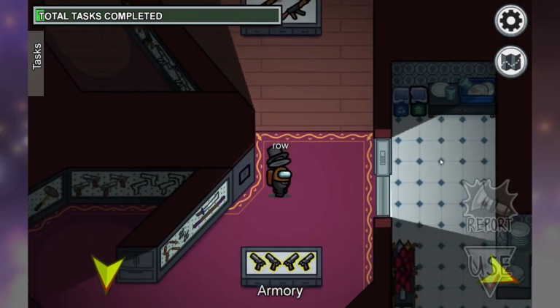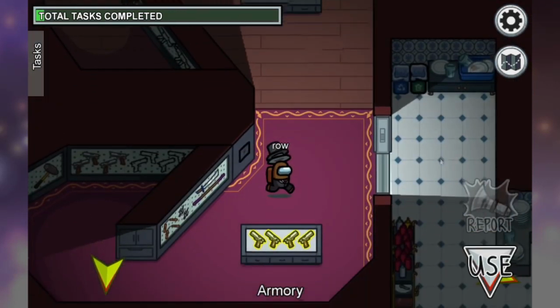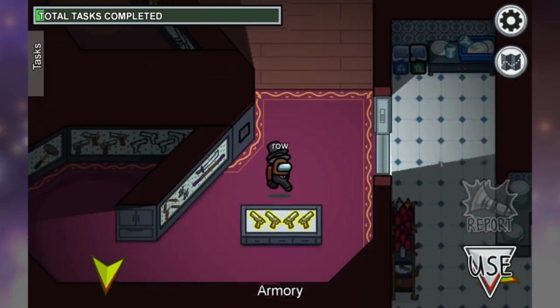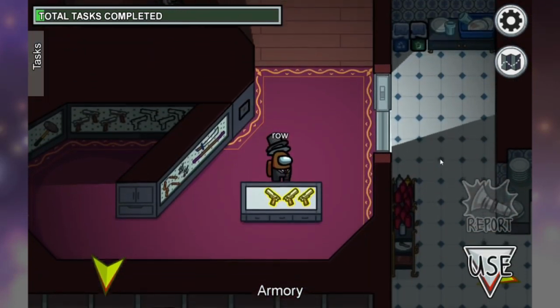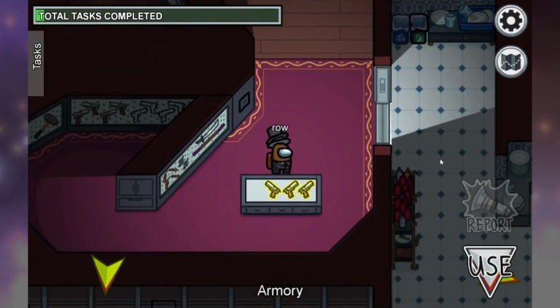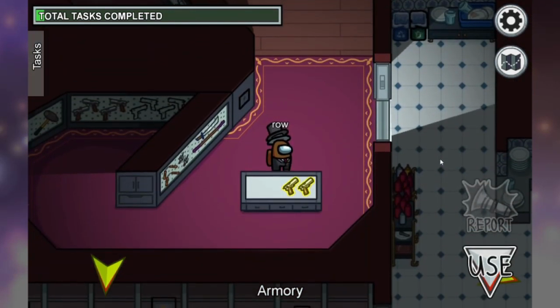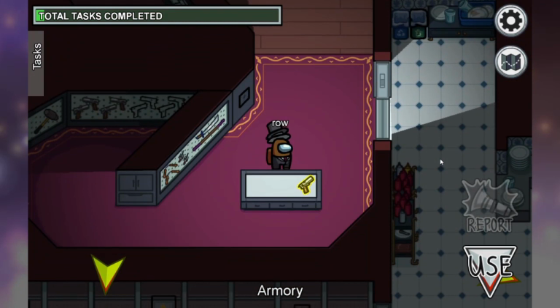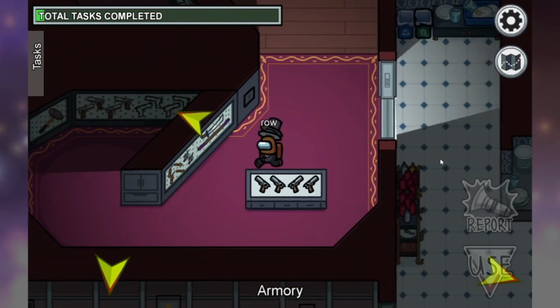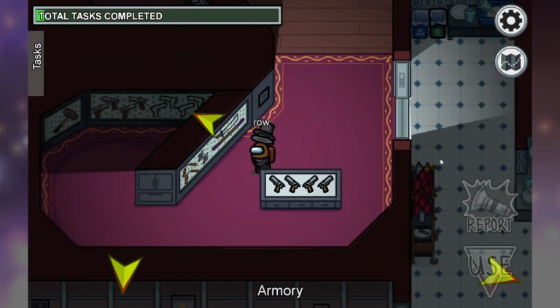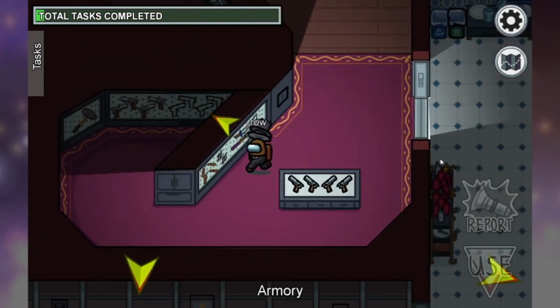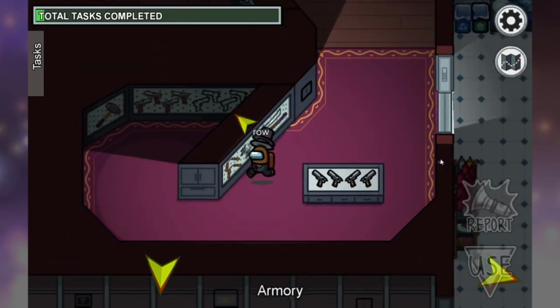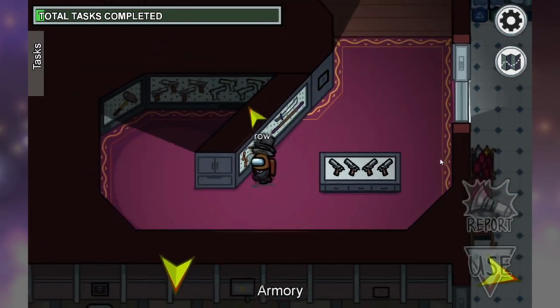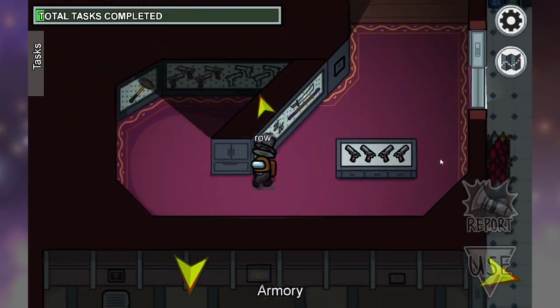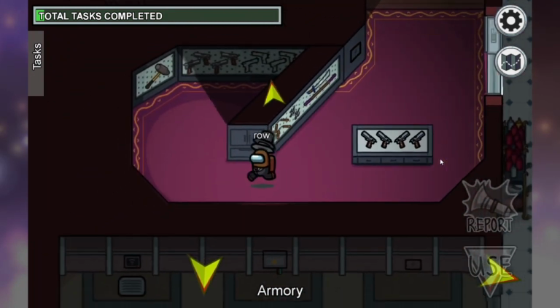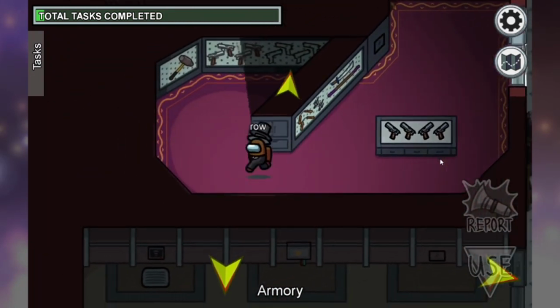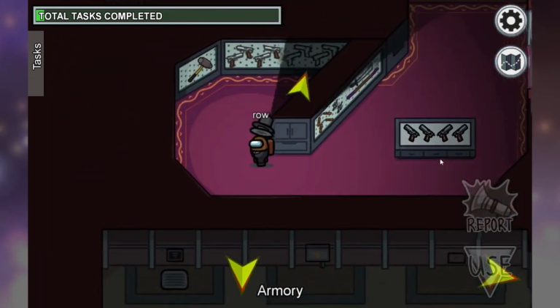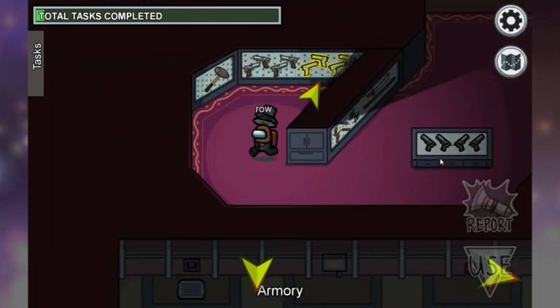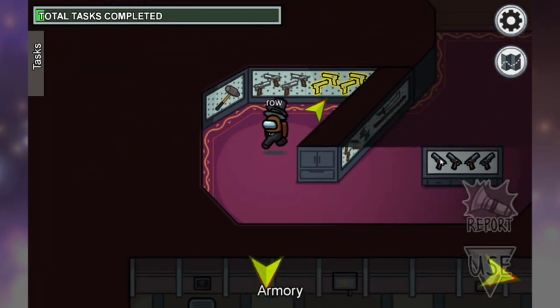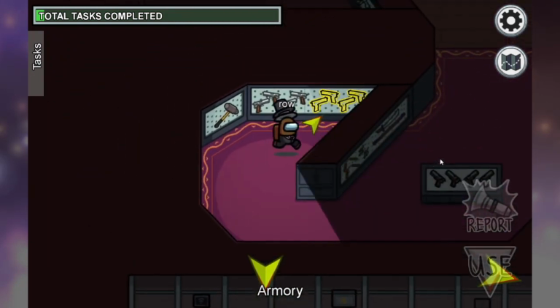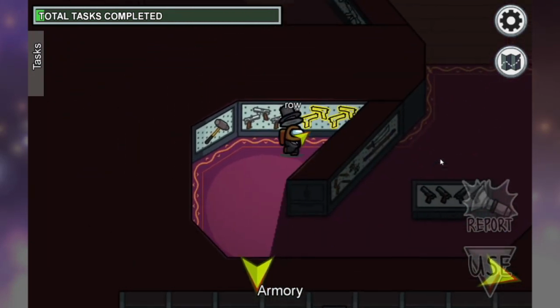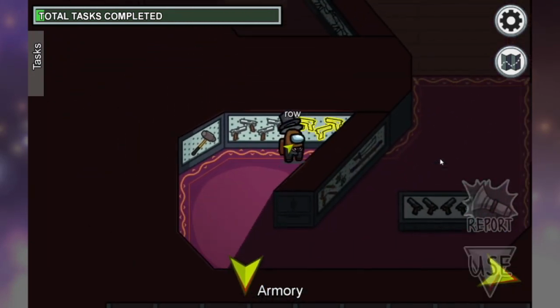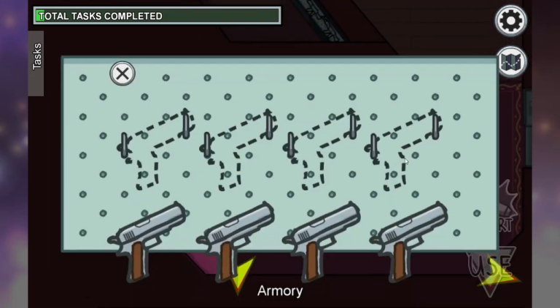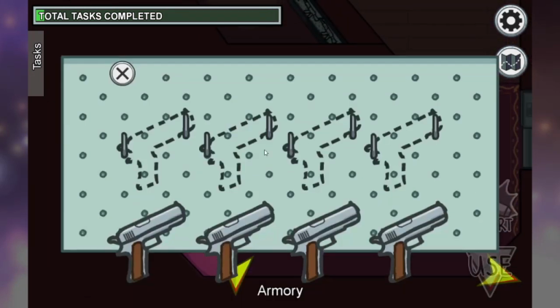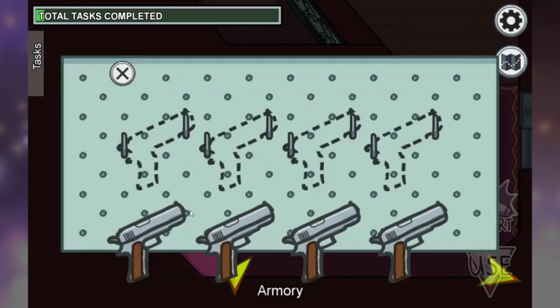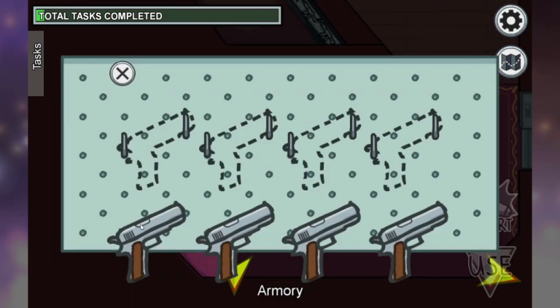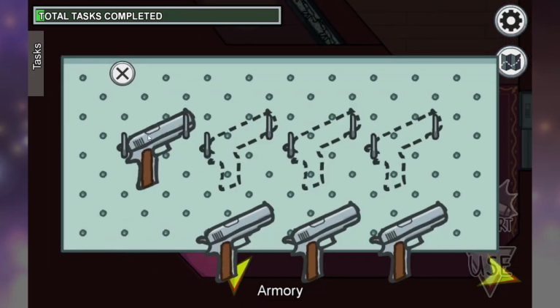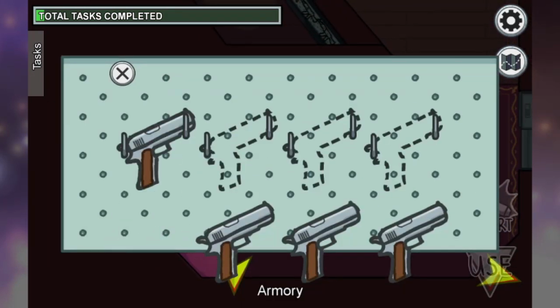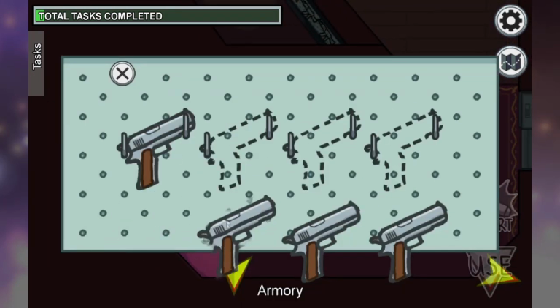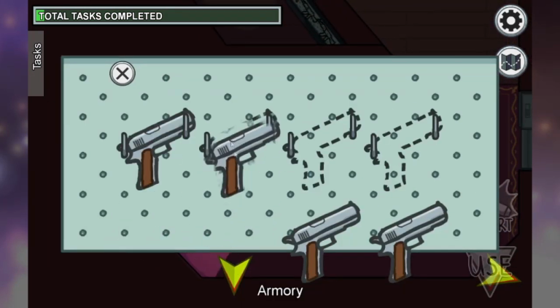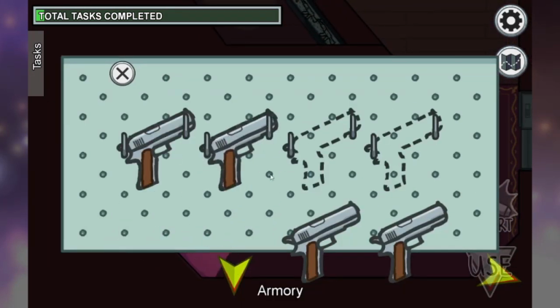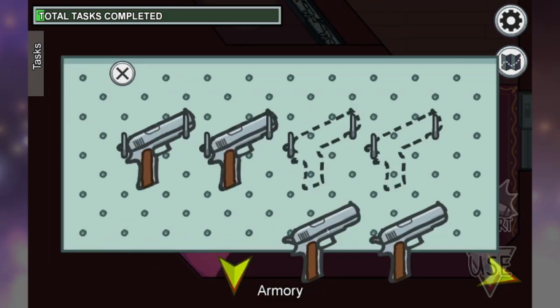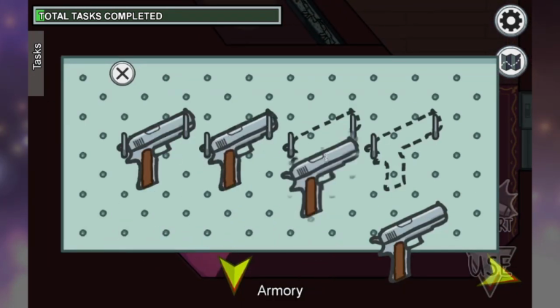The same thing applies to the pistols. Pick up all four, head over to the corner, and then move them into their slots.